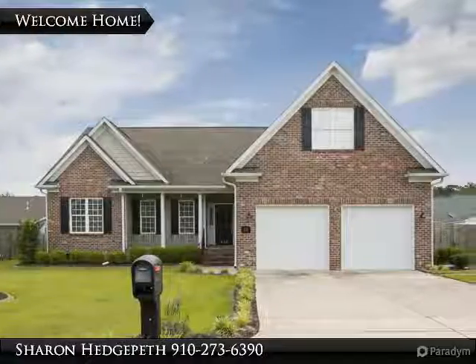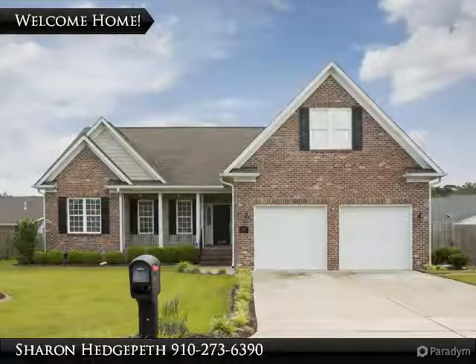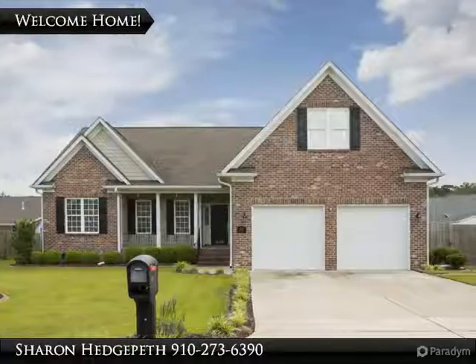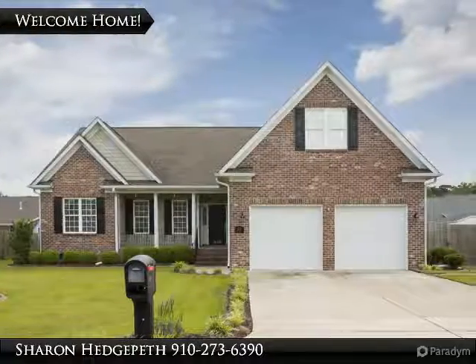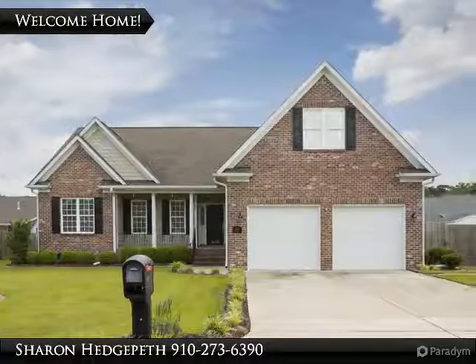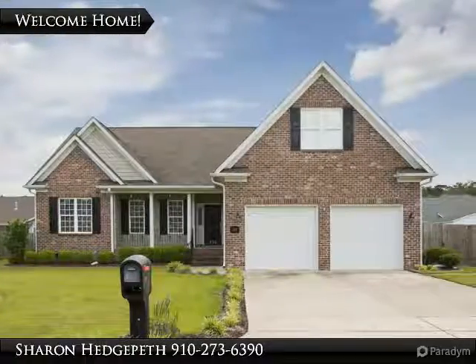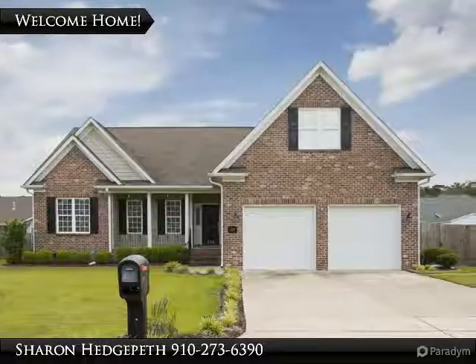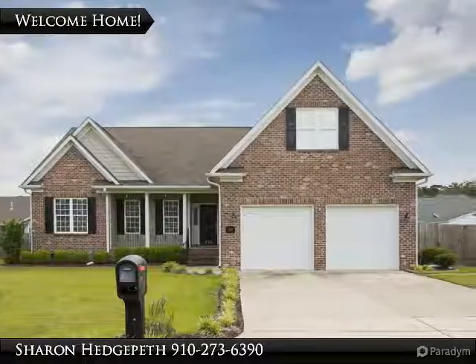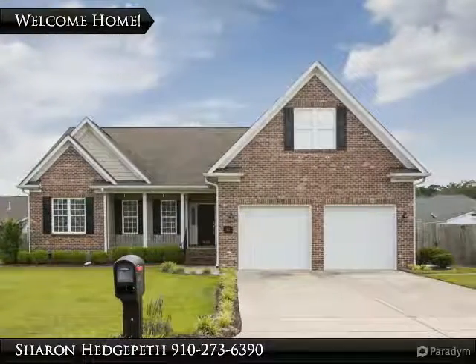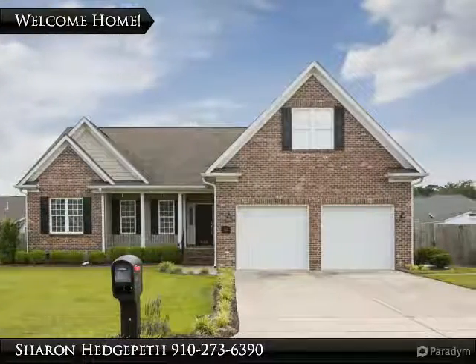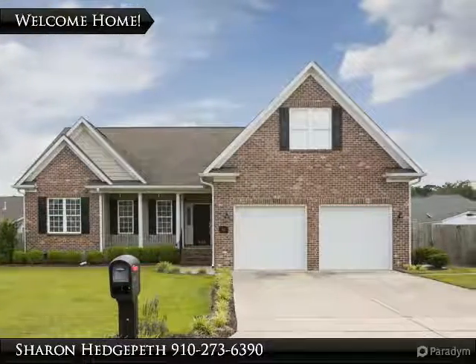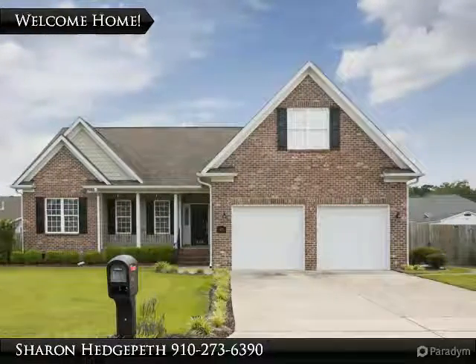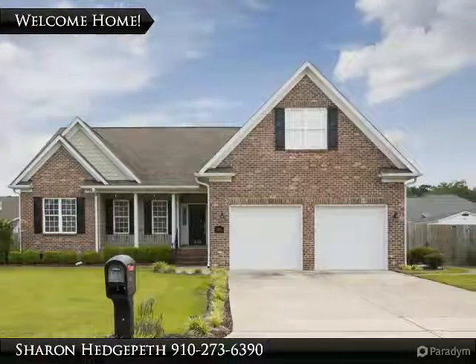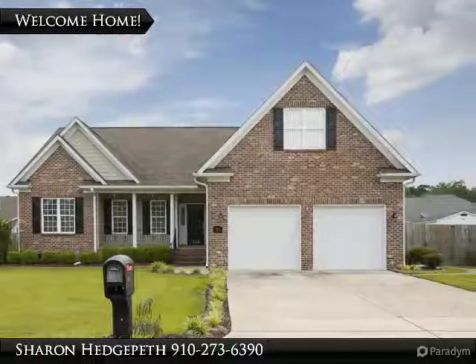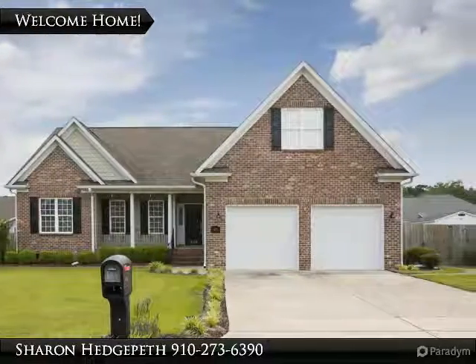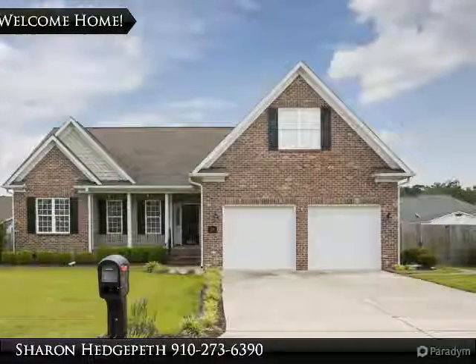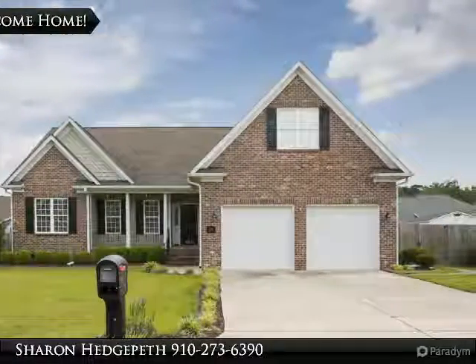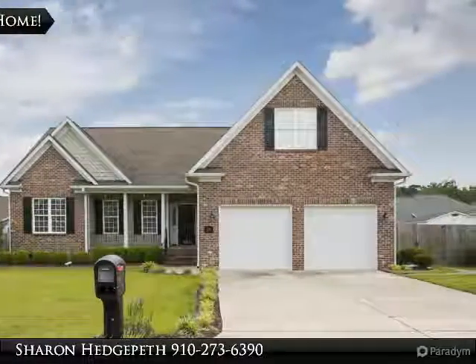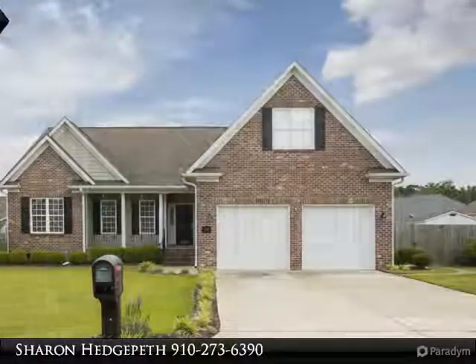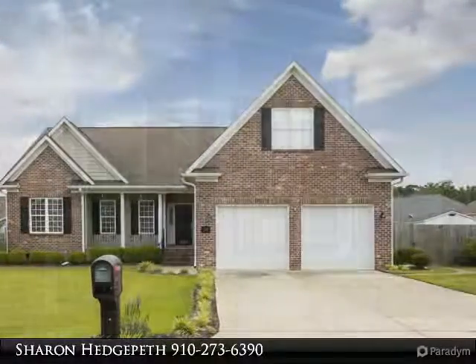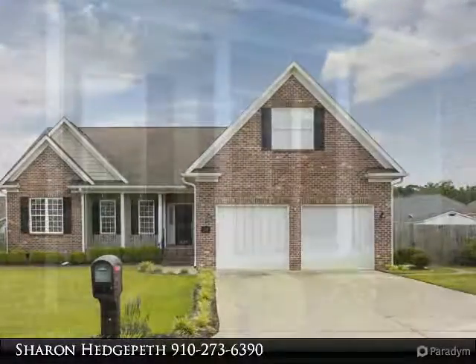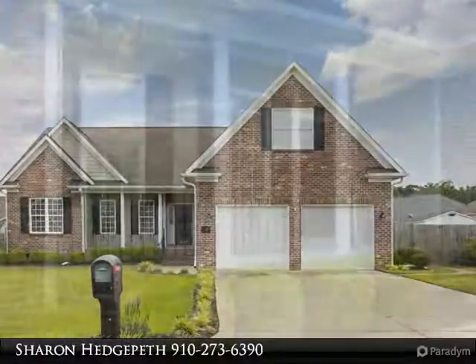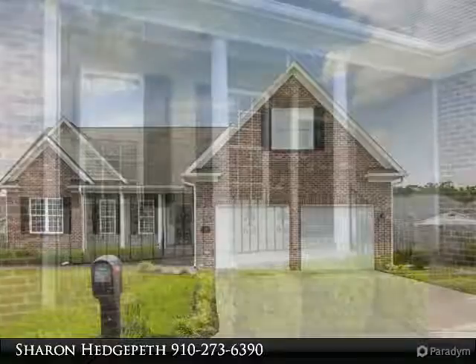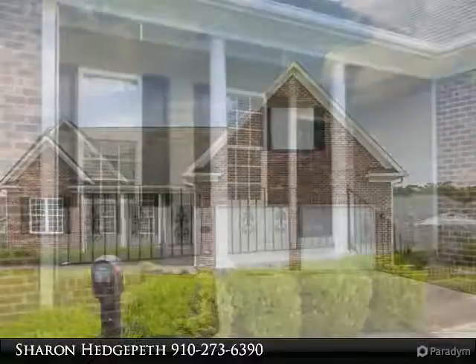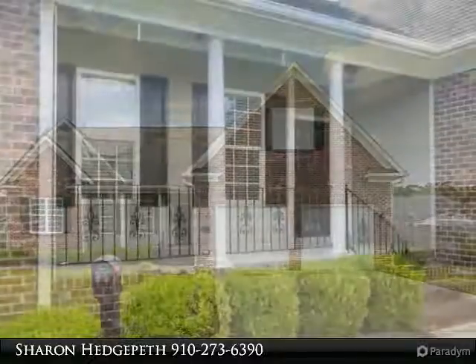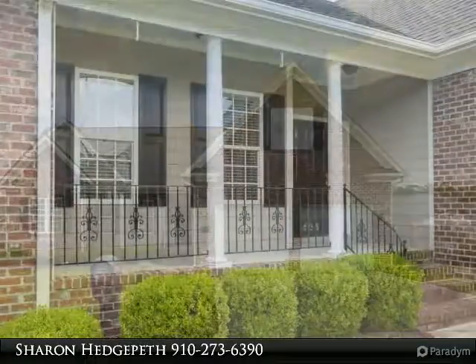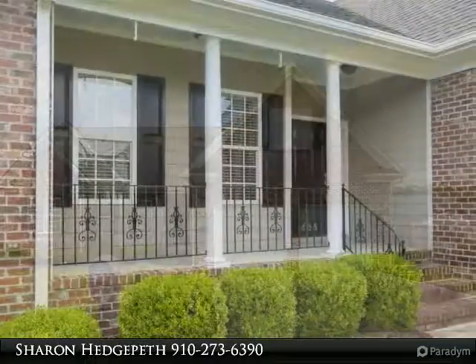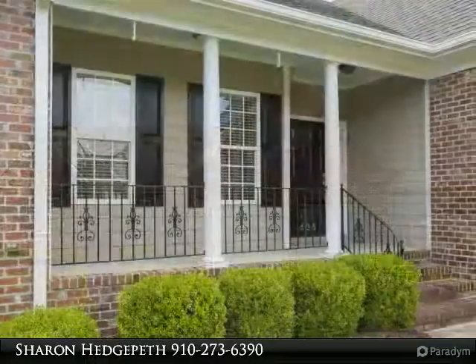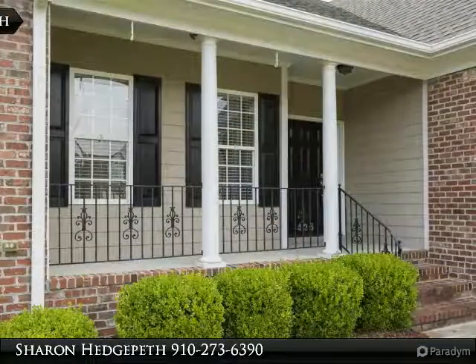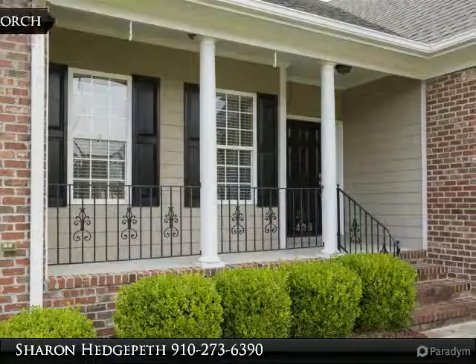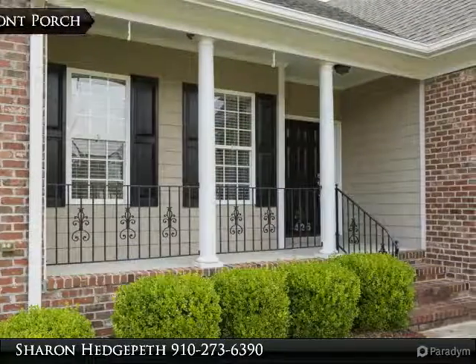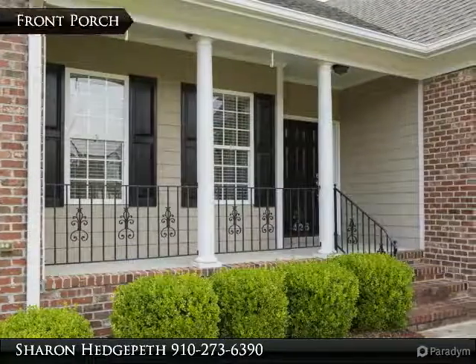This brick home features five bedrooms and three baths. The fifth bedroom is a bonus room.